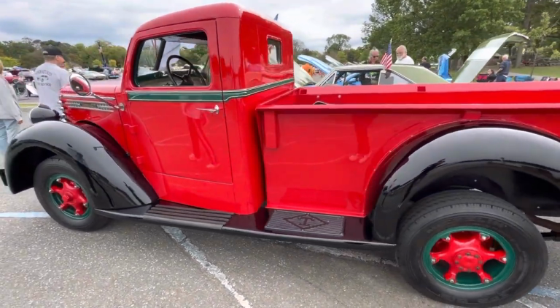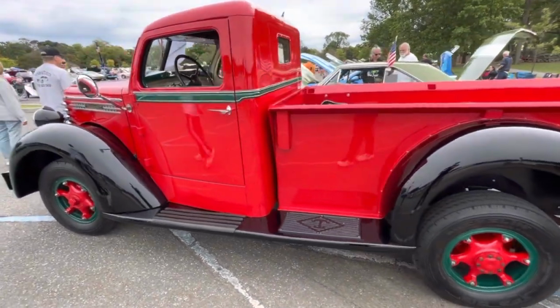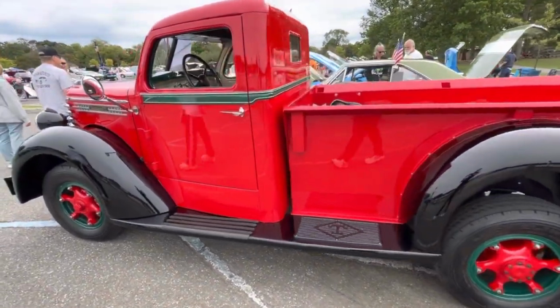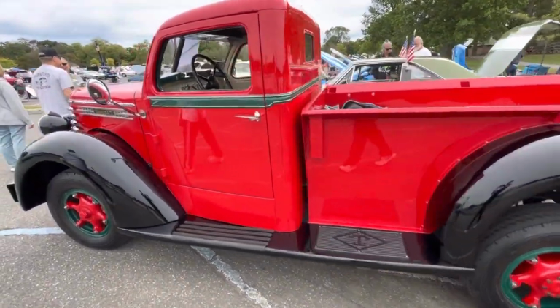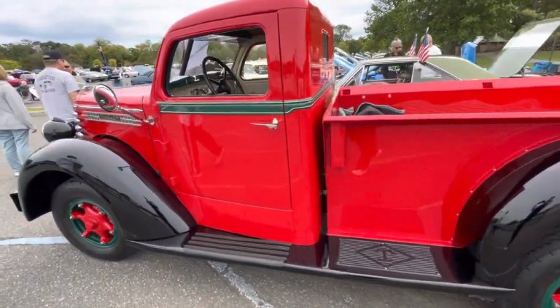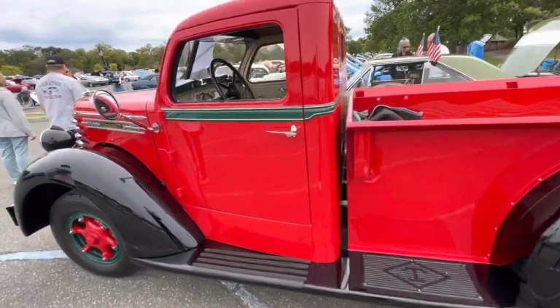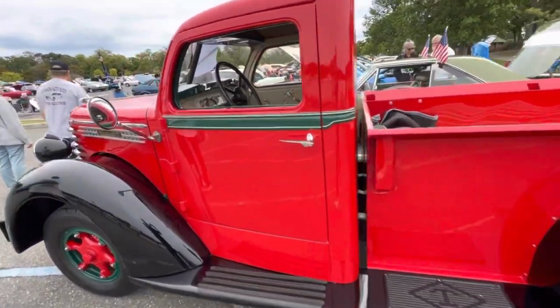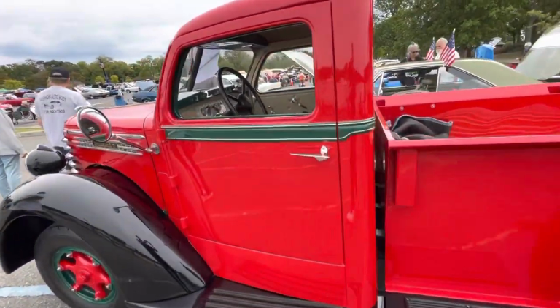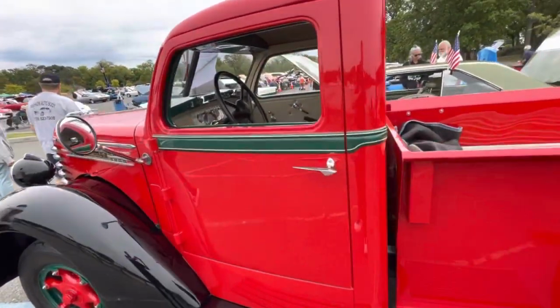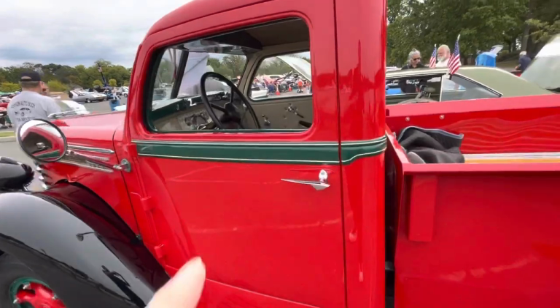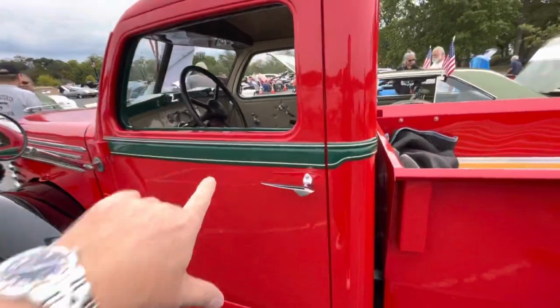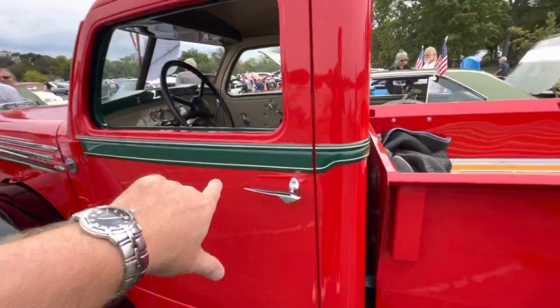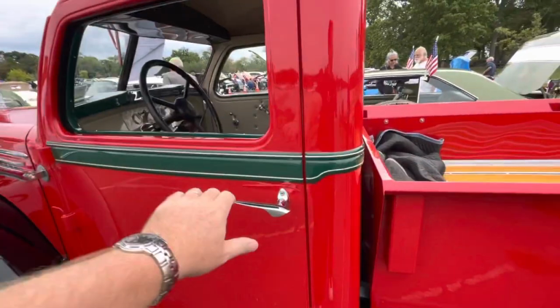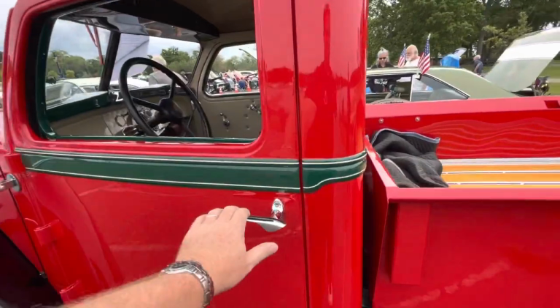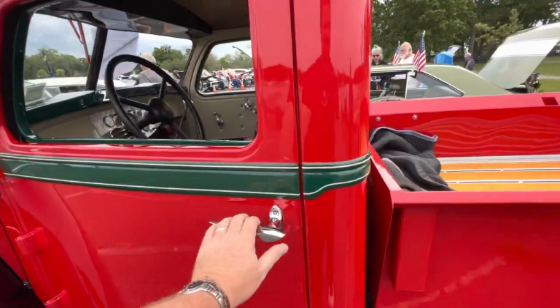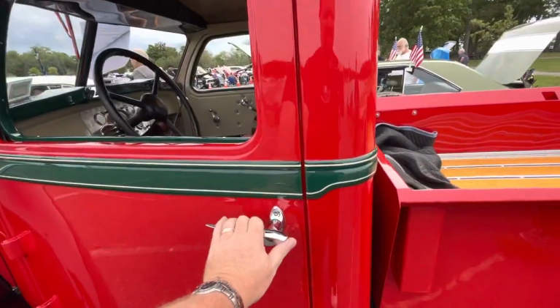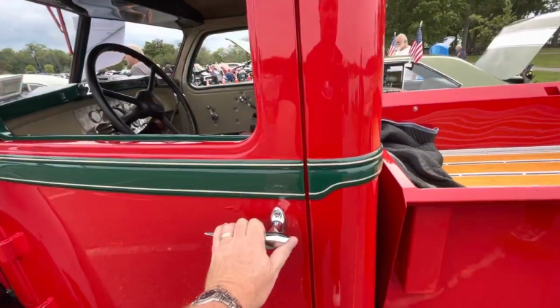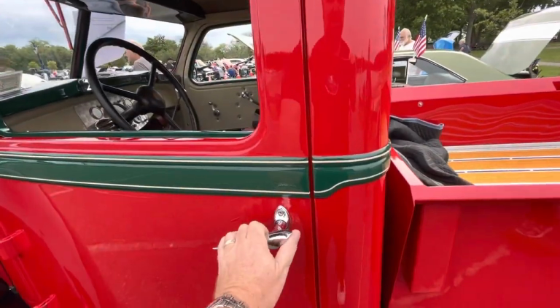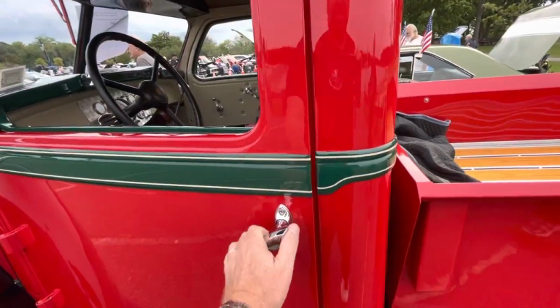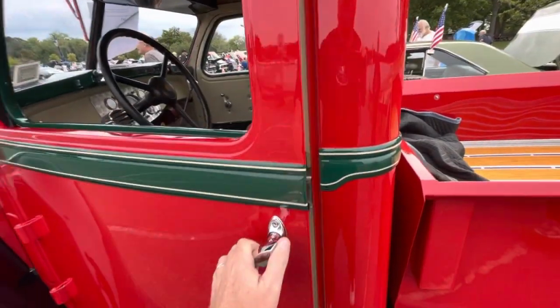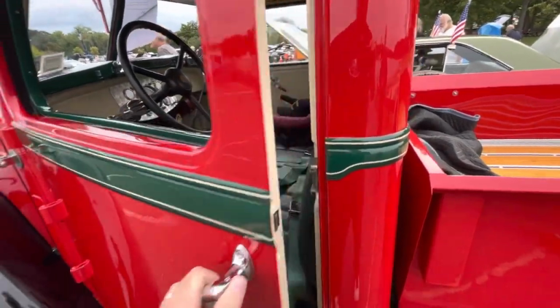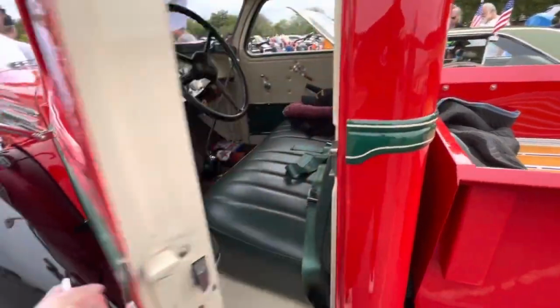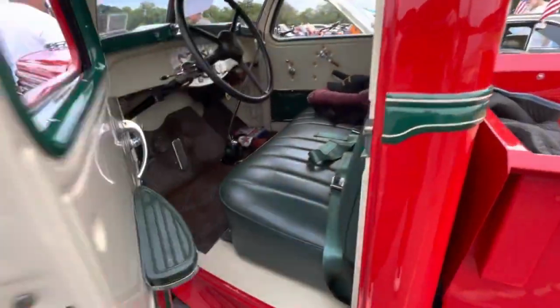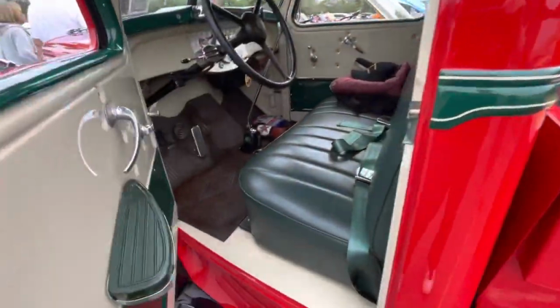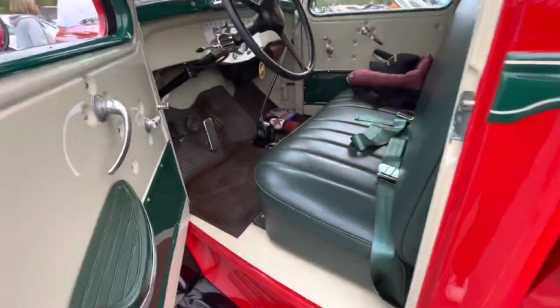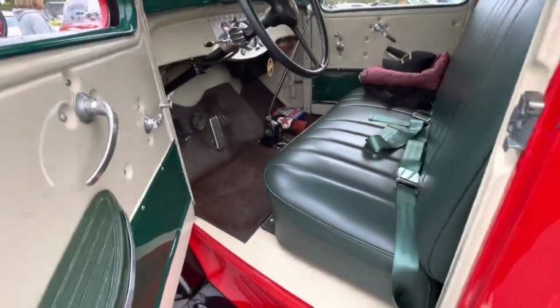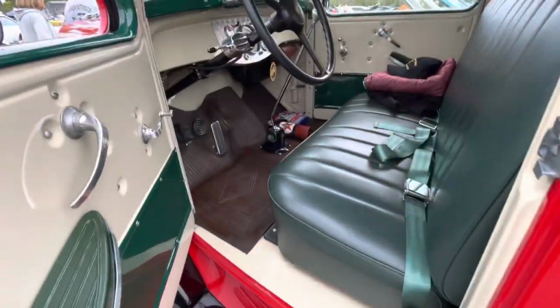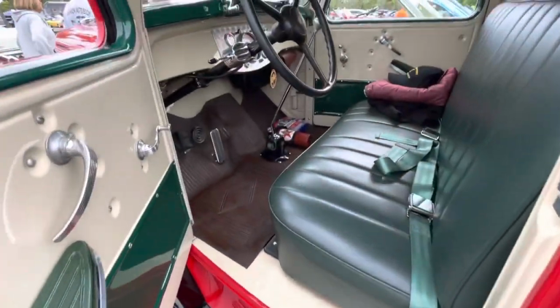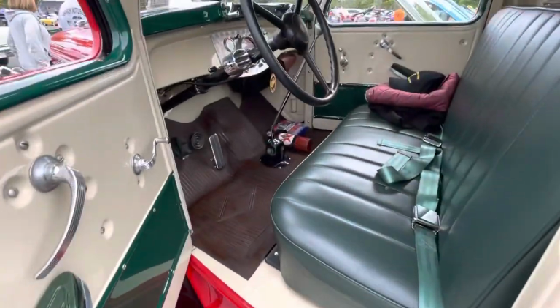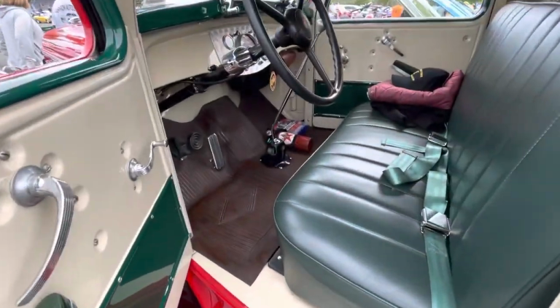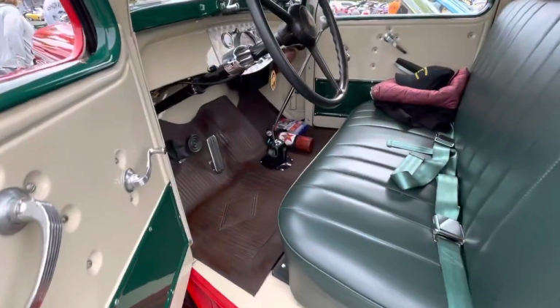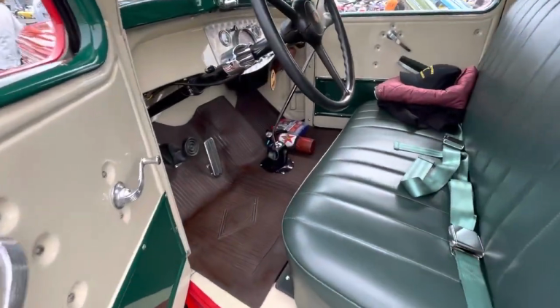So let me get the interior again. Yeah, go ahead. Look at that — look at that stick shift.